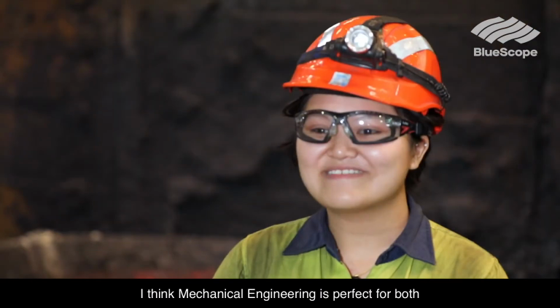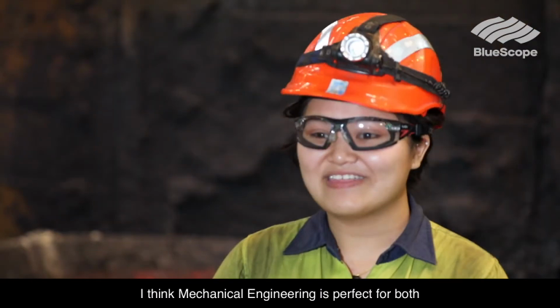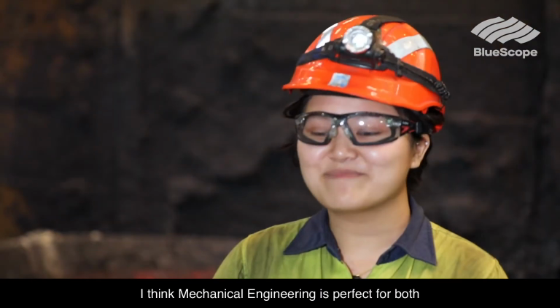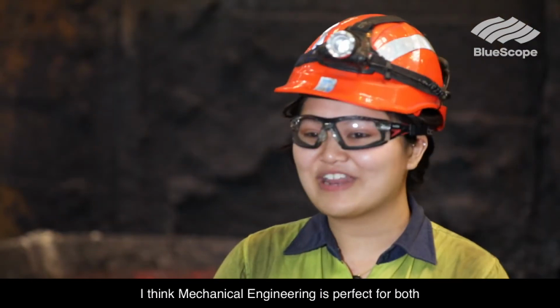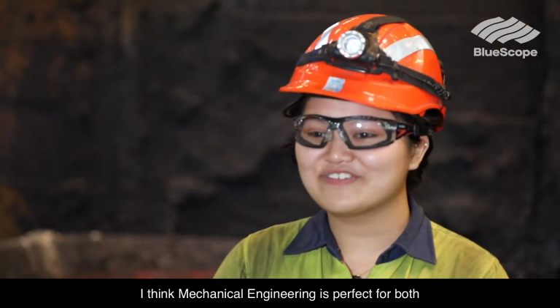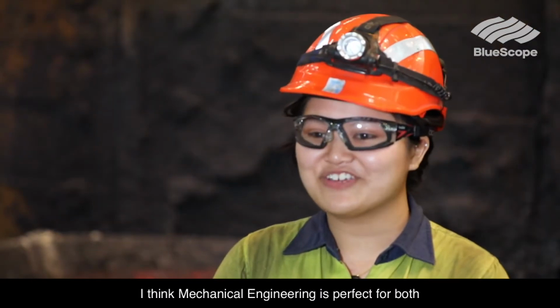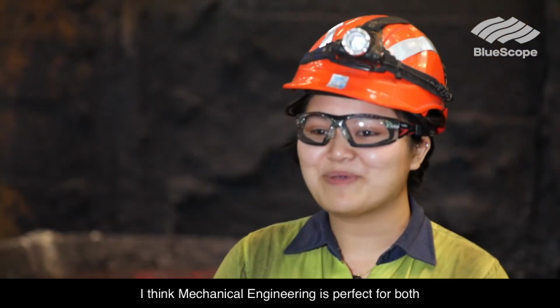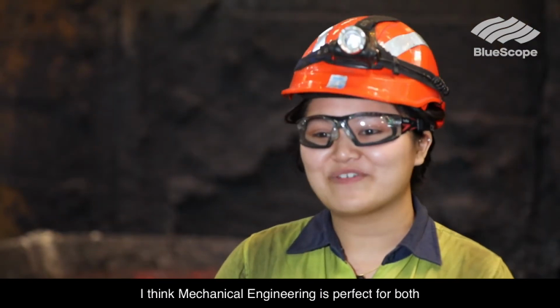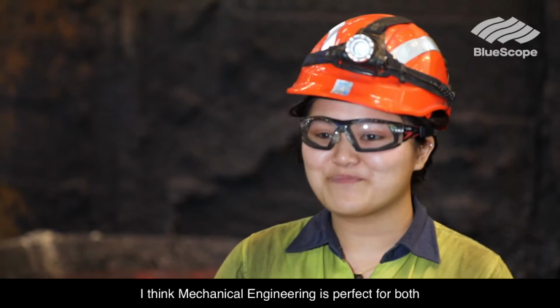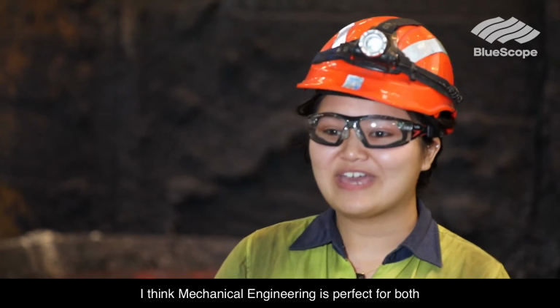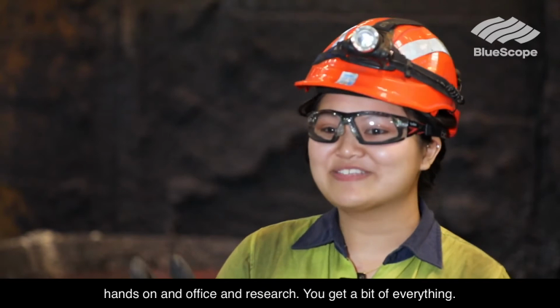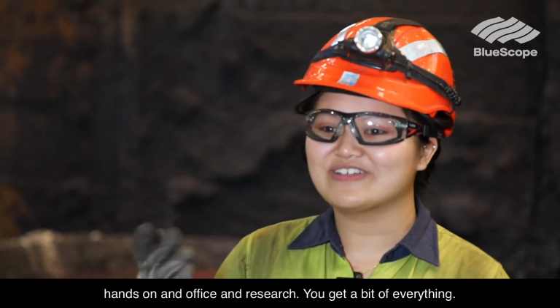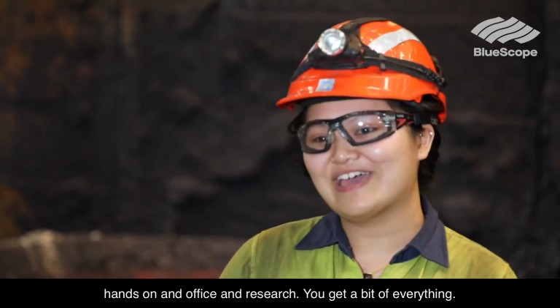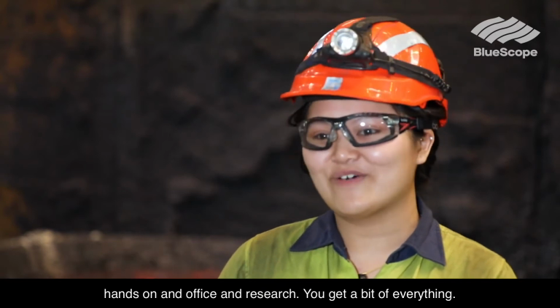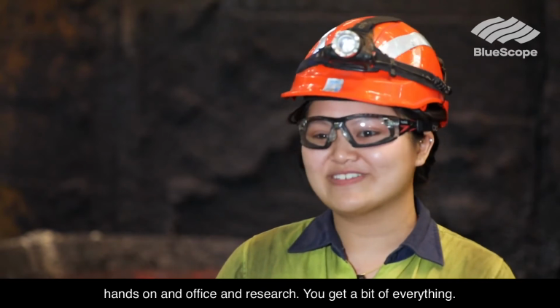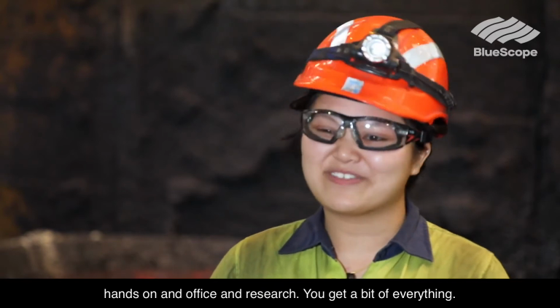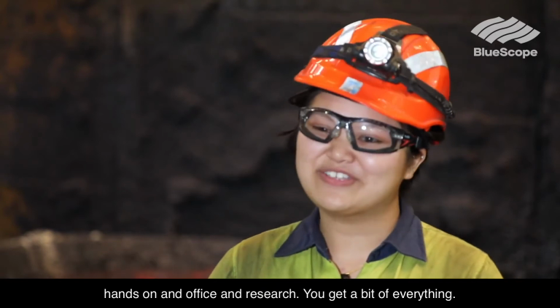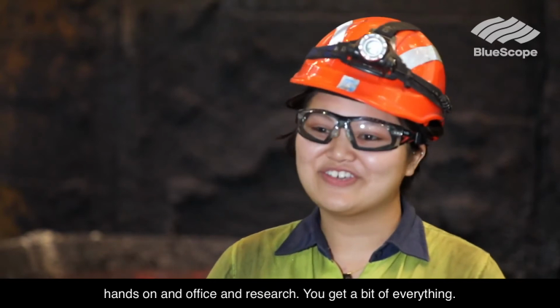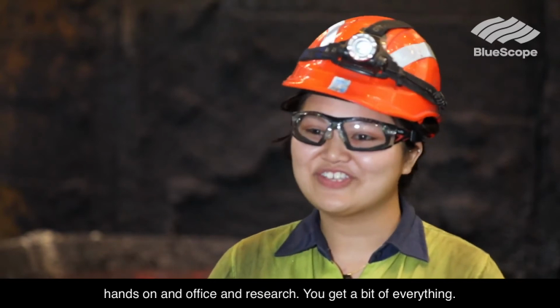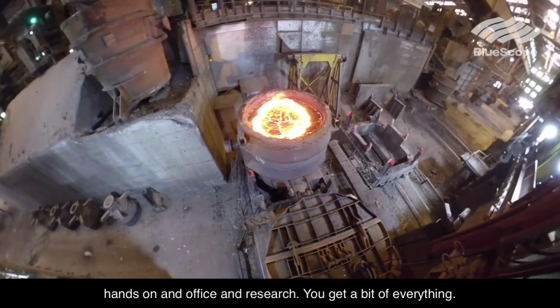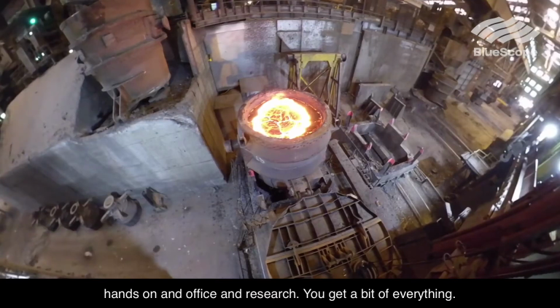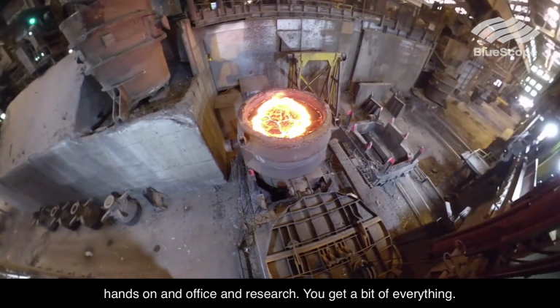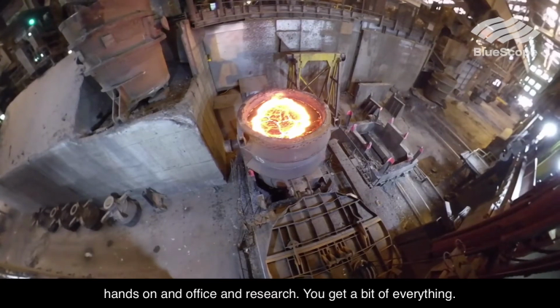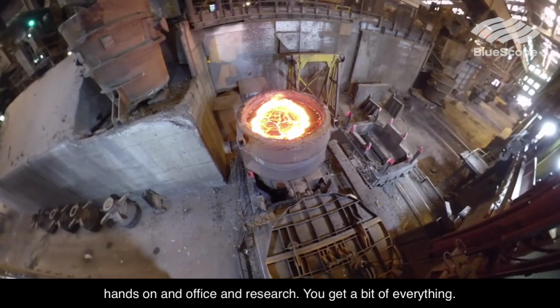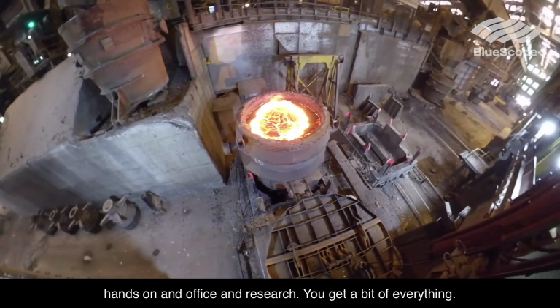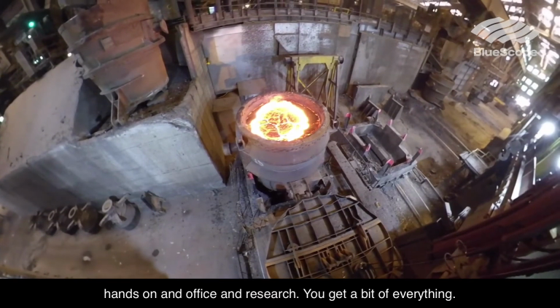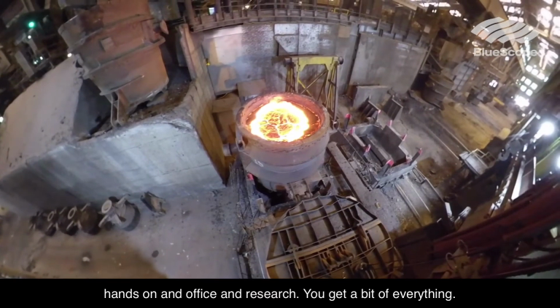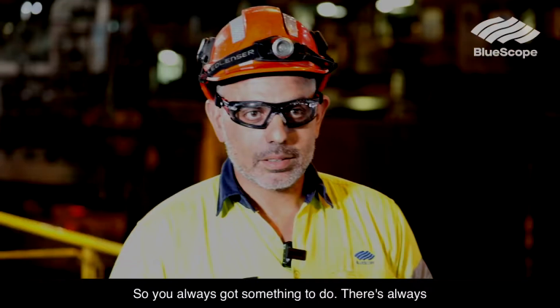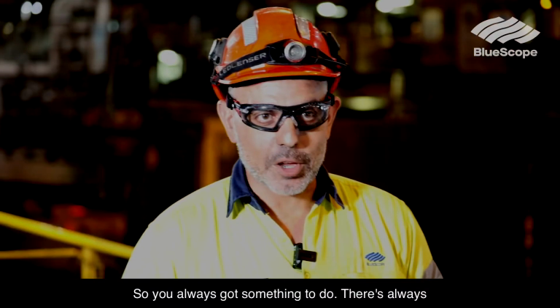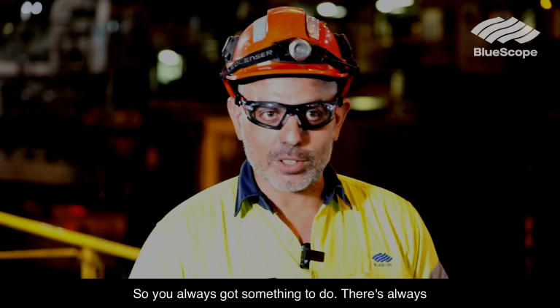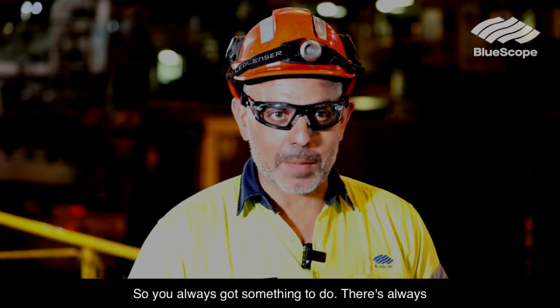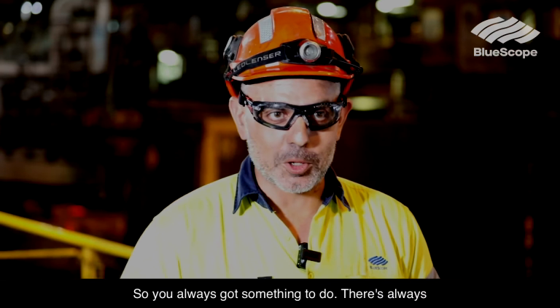I think mechanical engineering is perfect for both hands-on and office and research. You get a bit of everything, so you always have something to do. There's always something keeping you occupied.